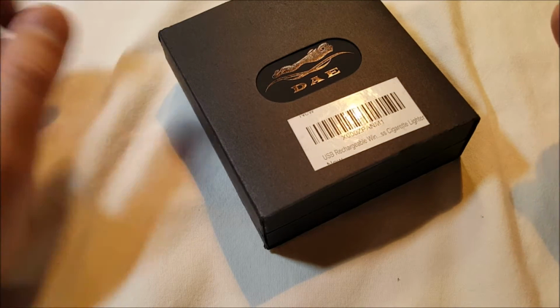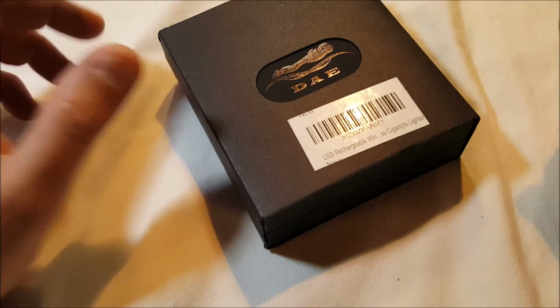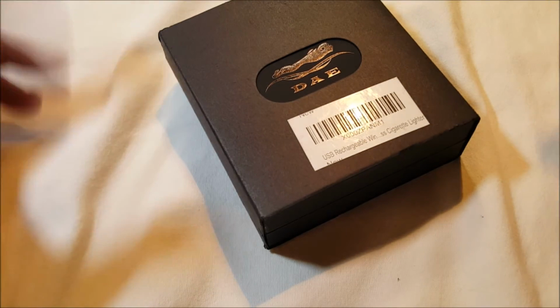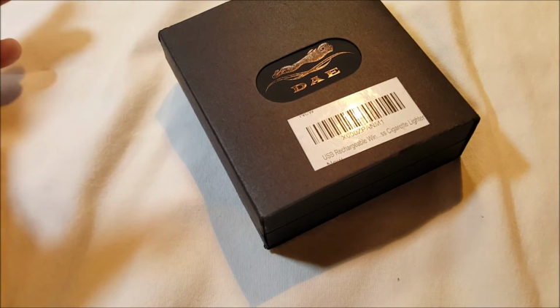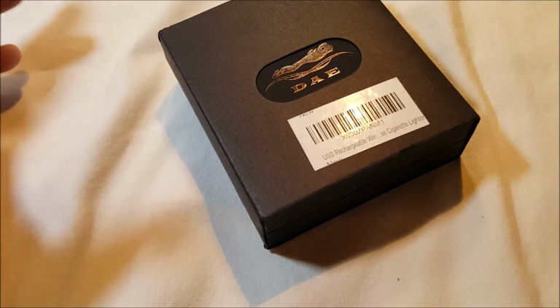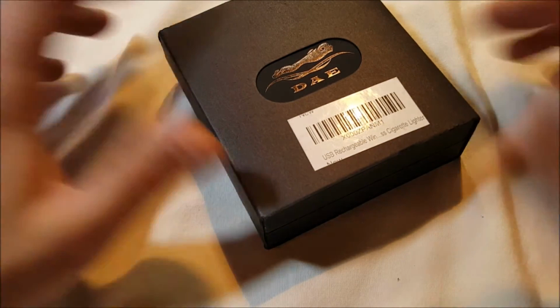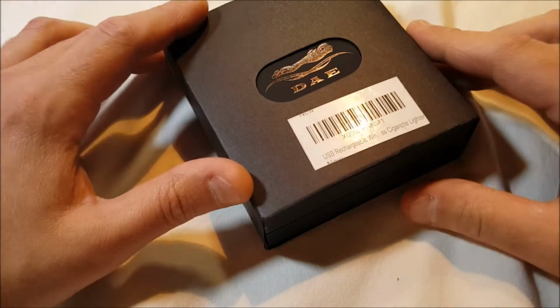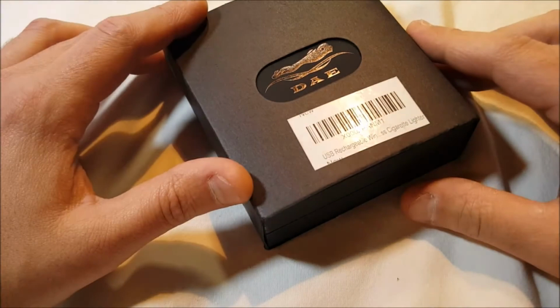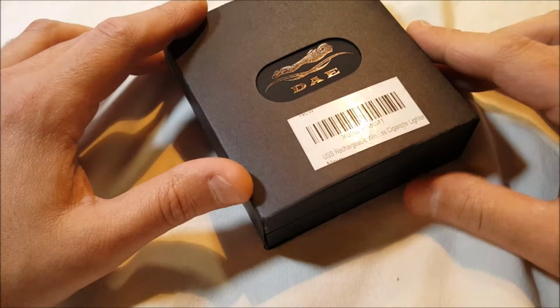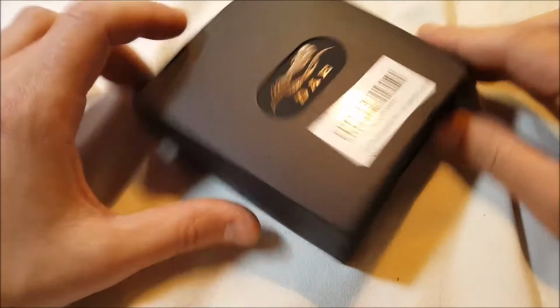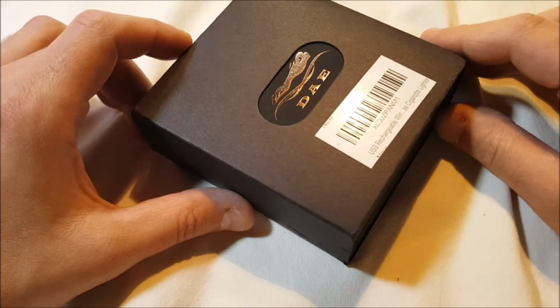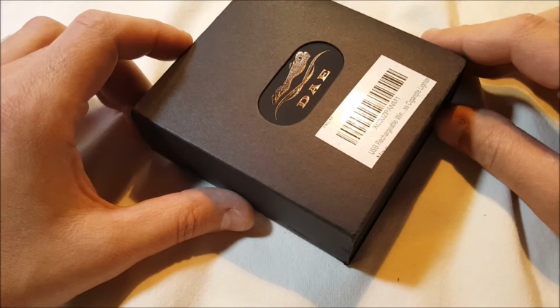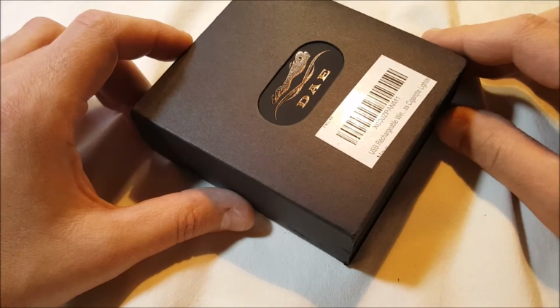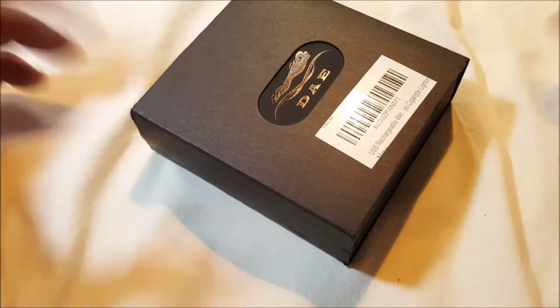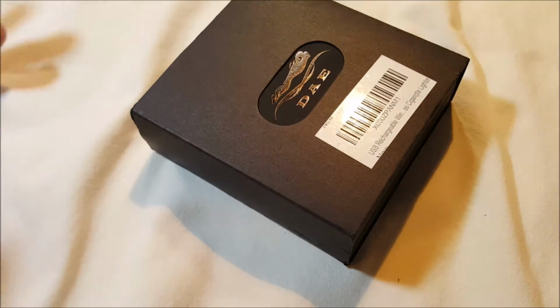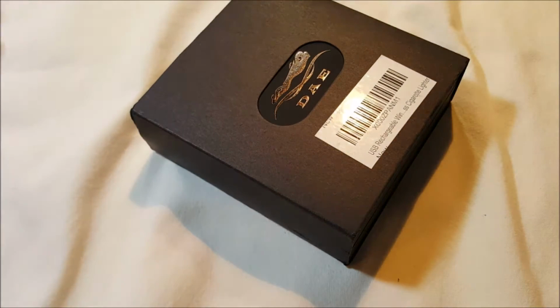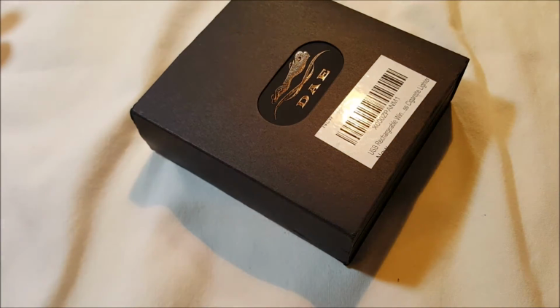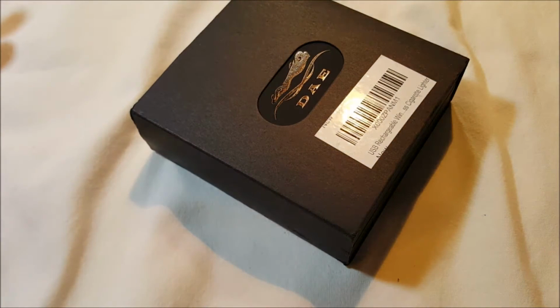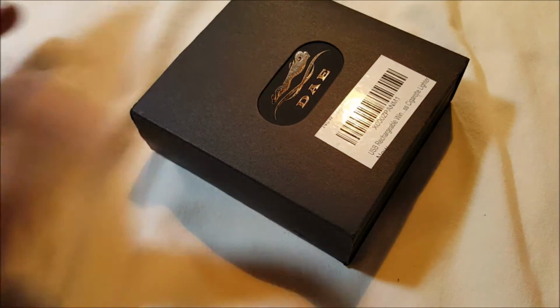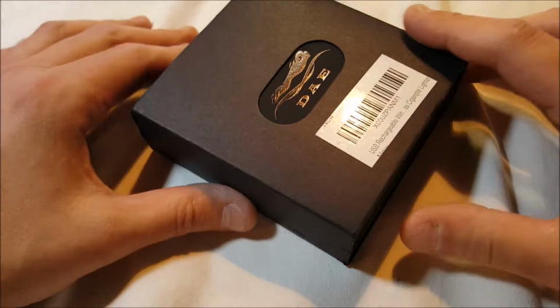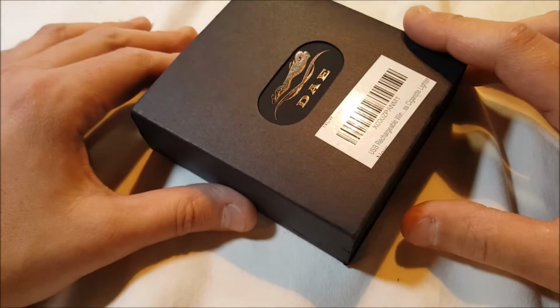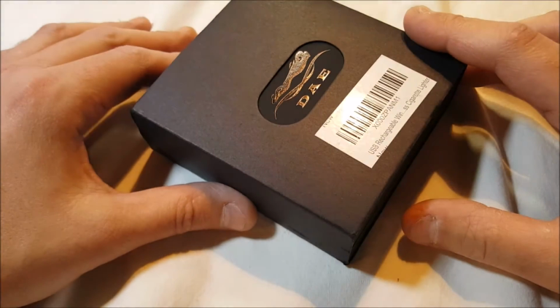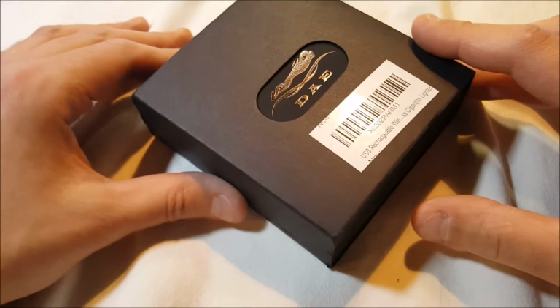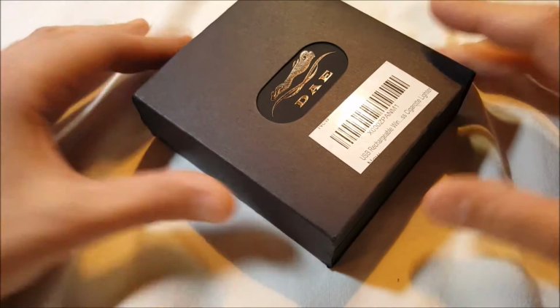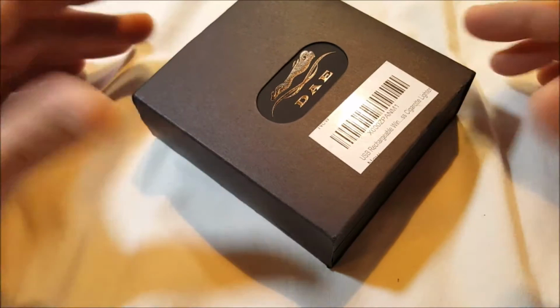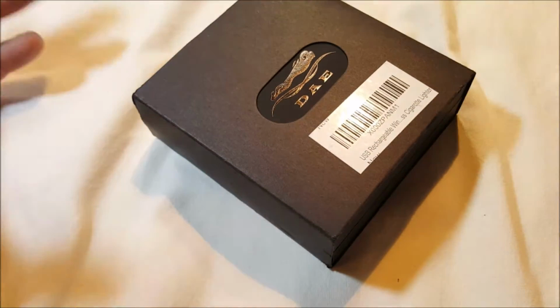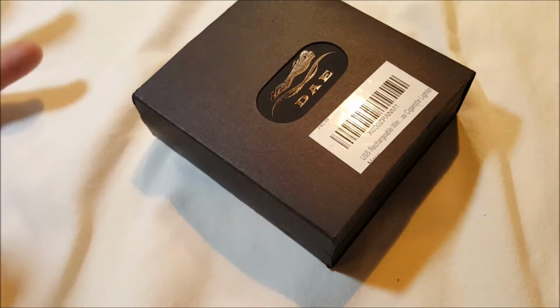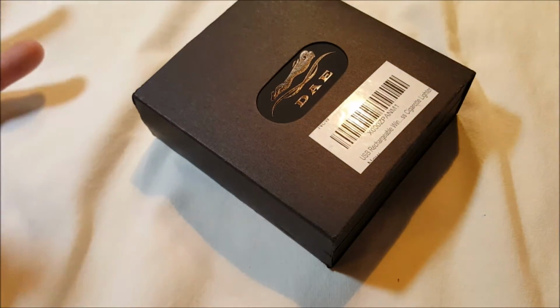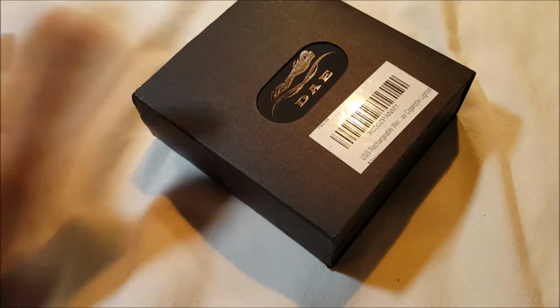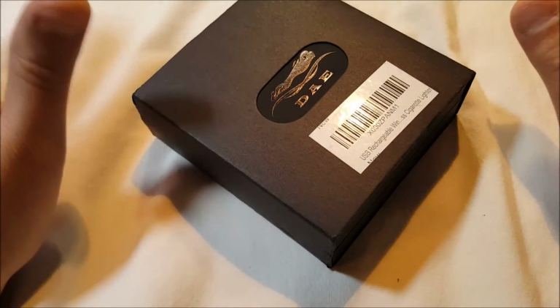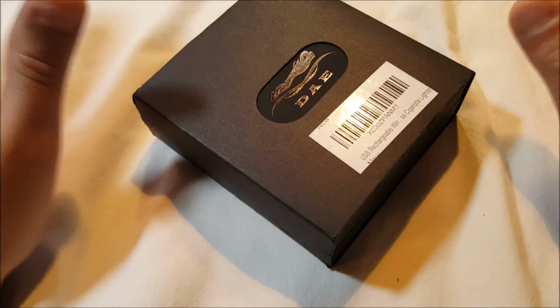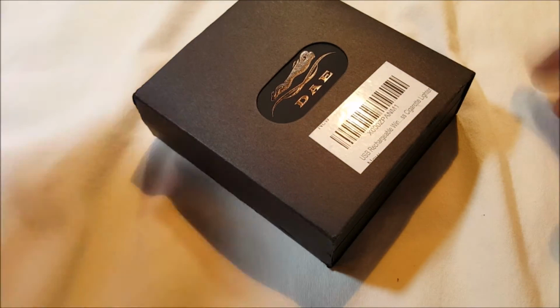It has a rechargeable battery inside. You can use any USB — whatever. It's flameless, no gas or fuel, nothing like that.